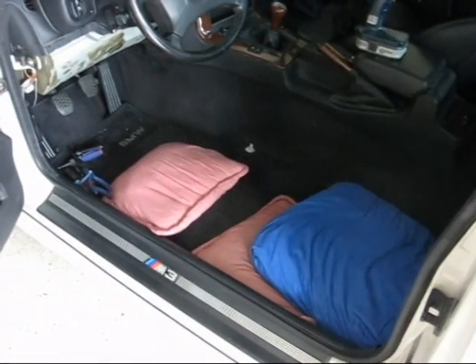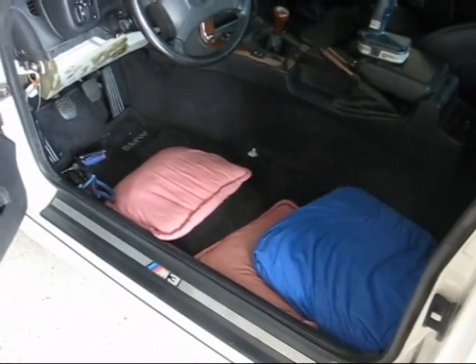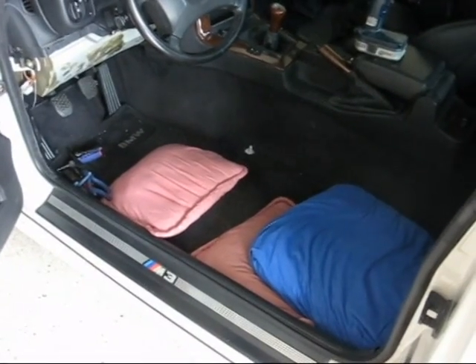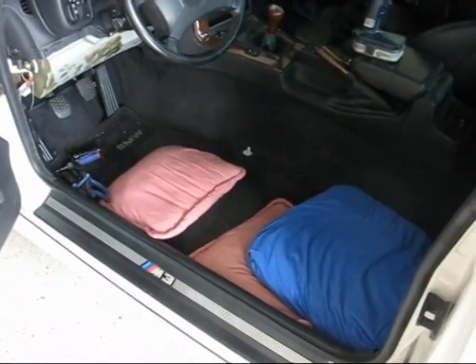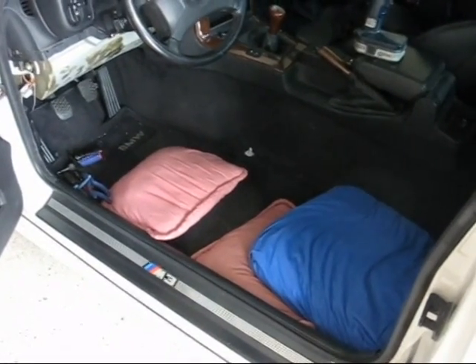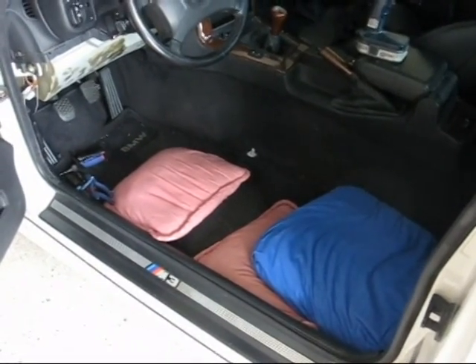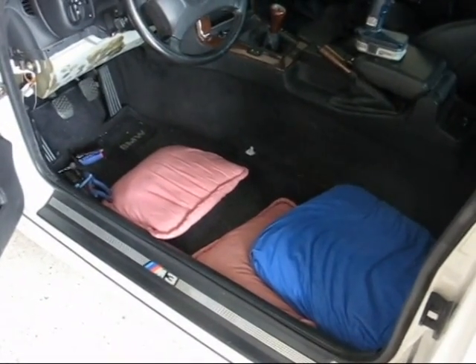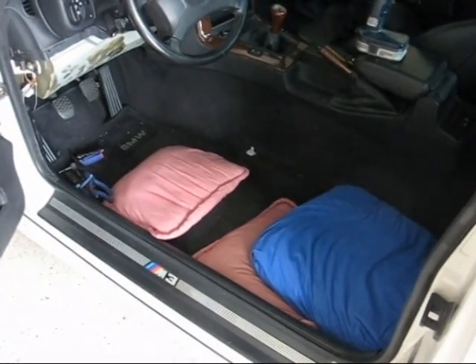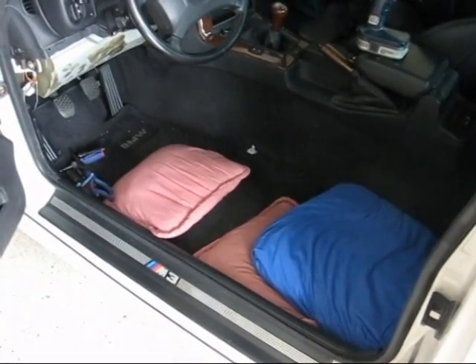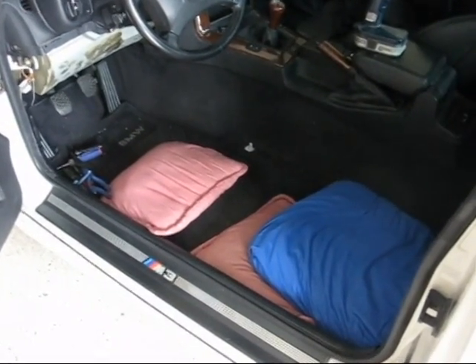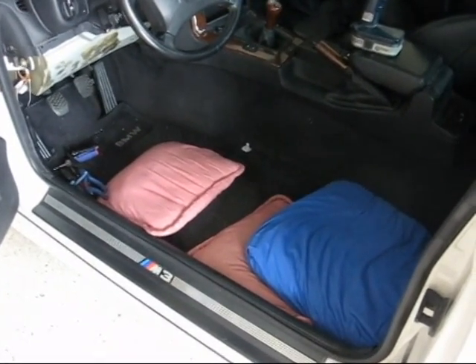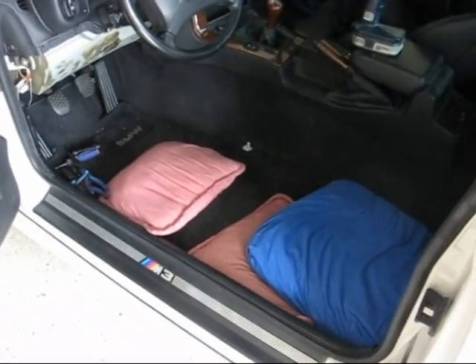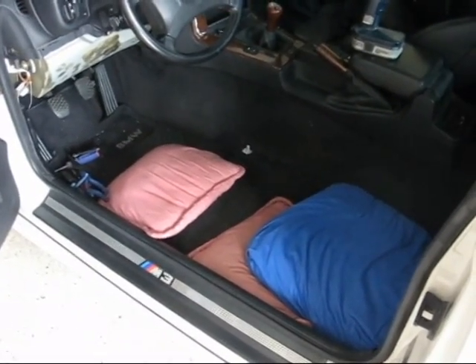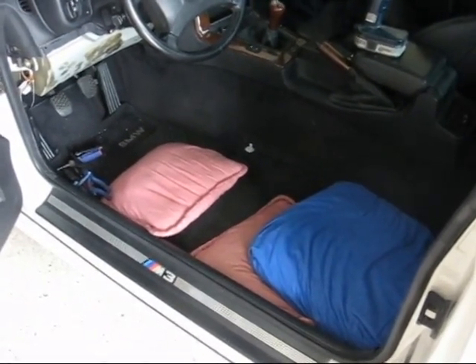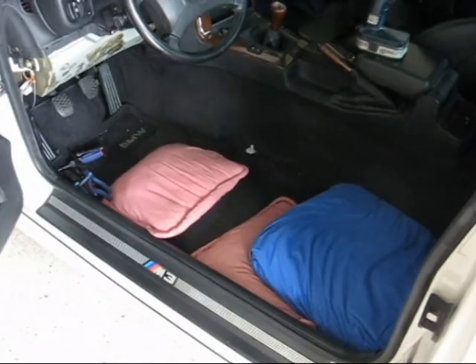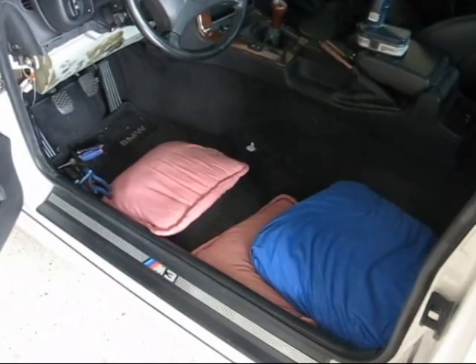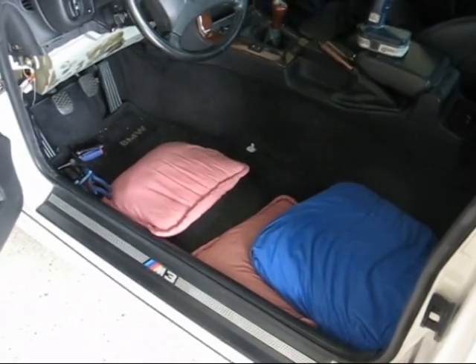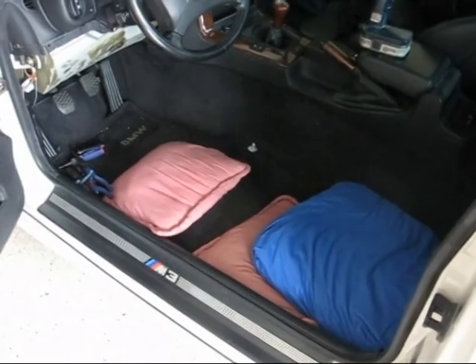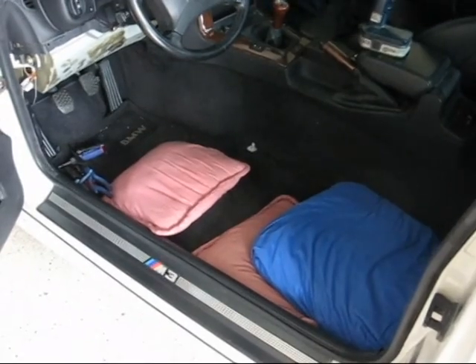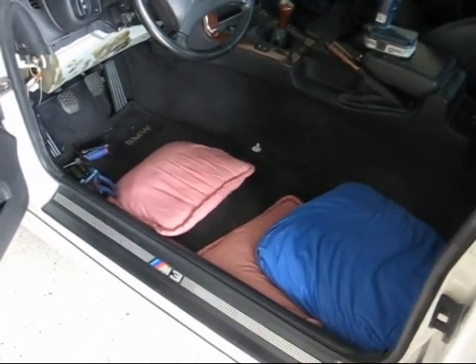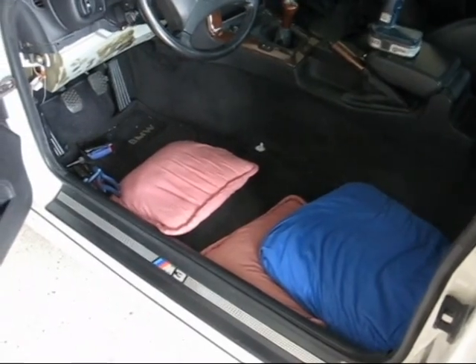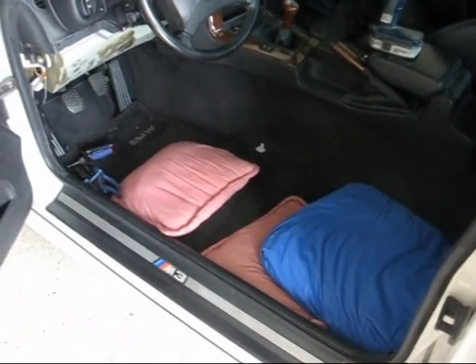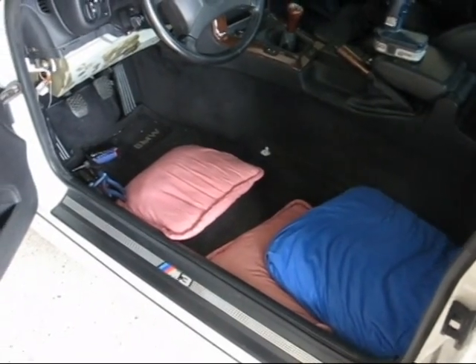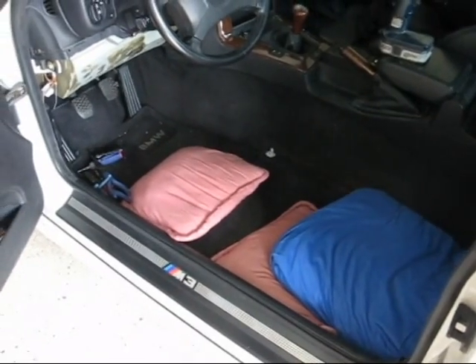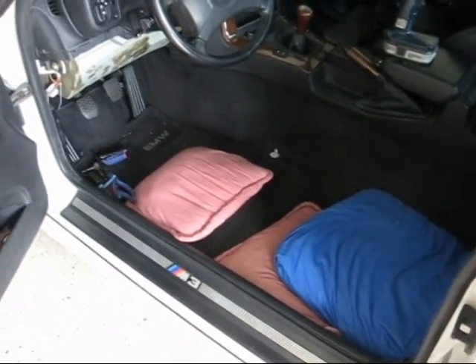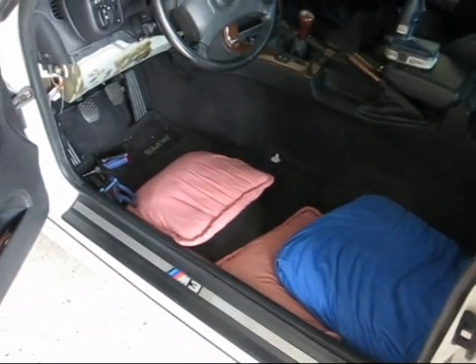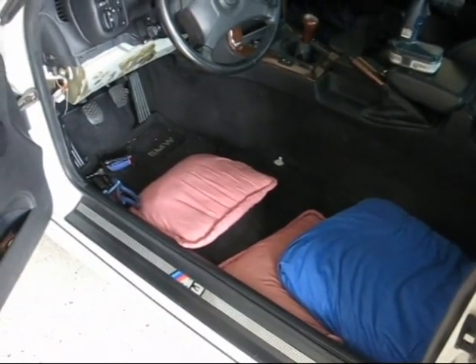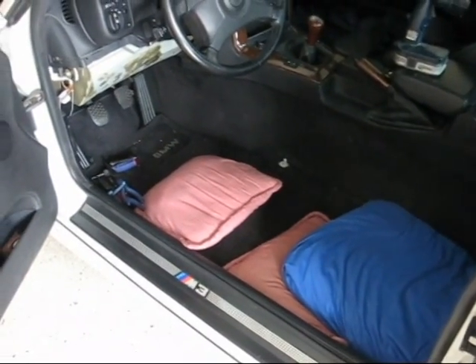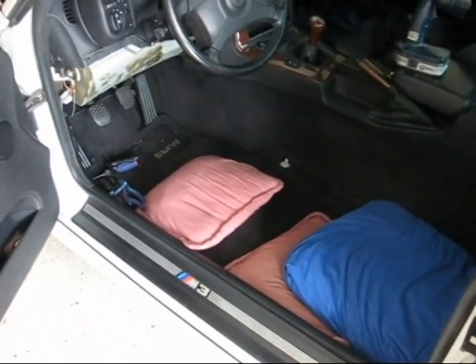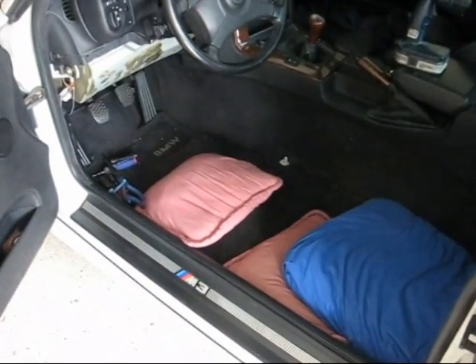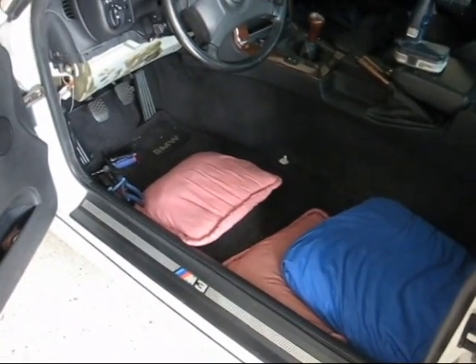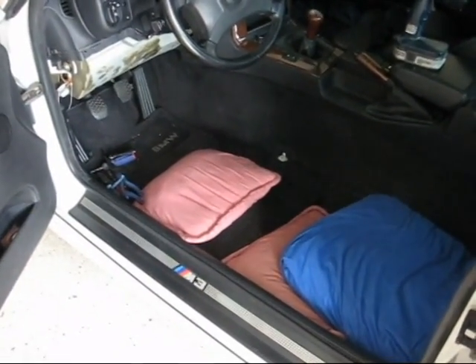Seat removed. Put a few pillows down to lay on. I'm going to go underneath the dash now.